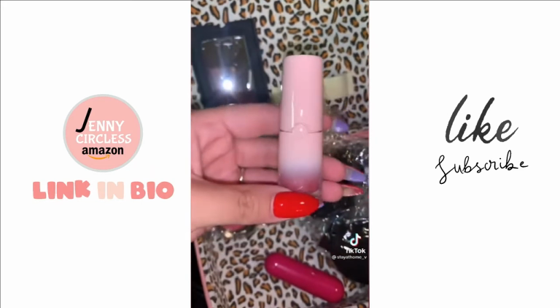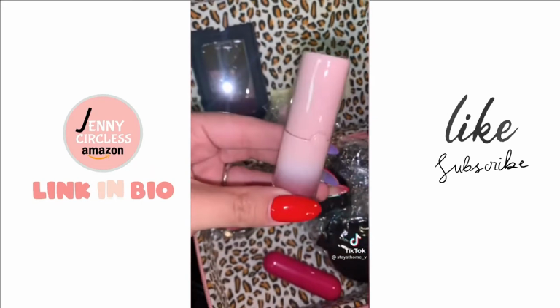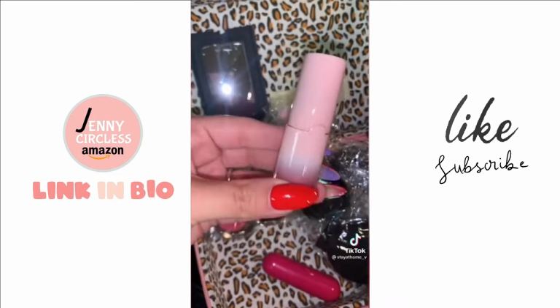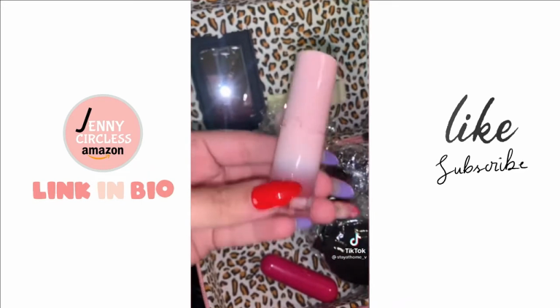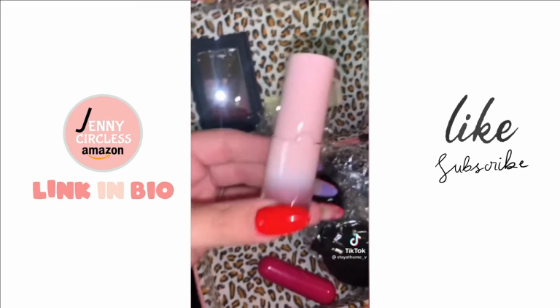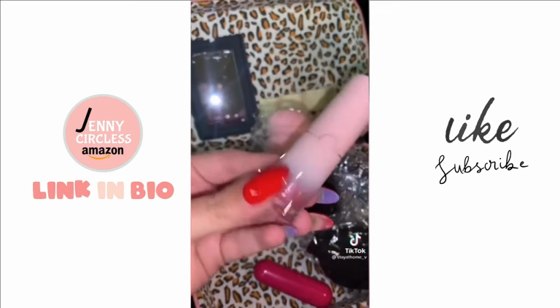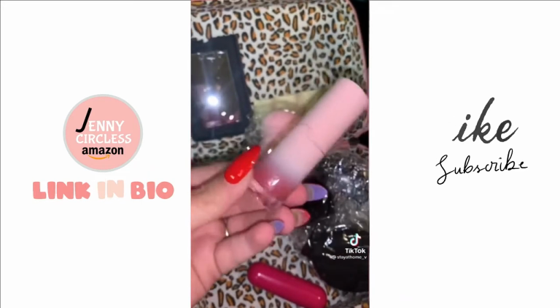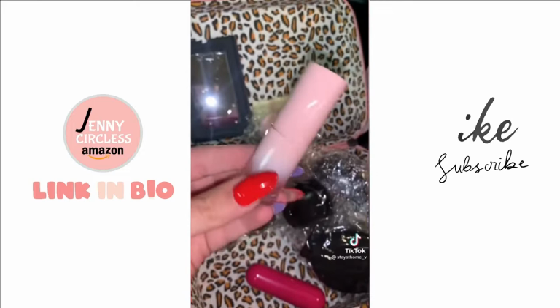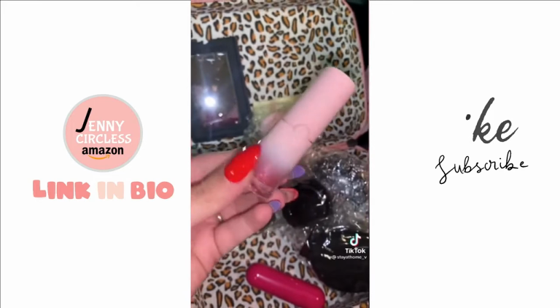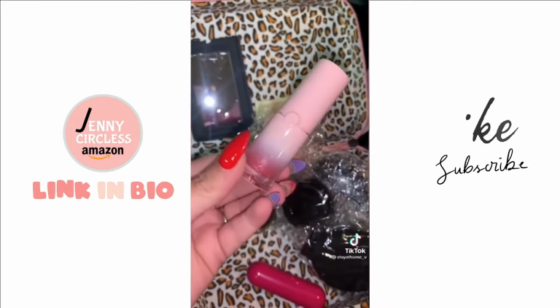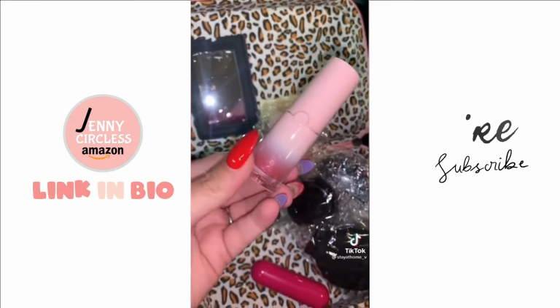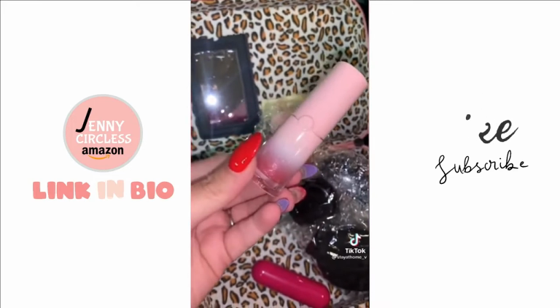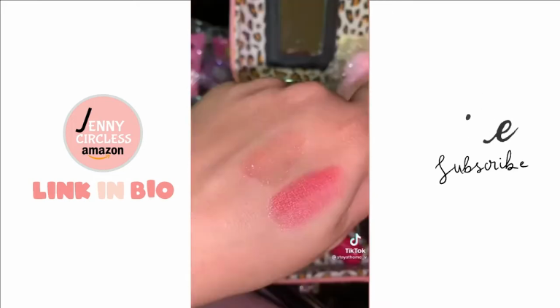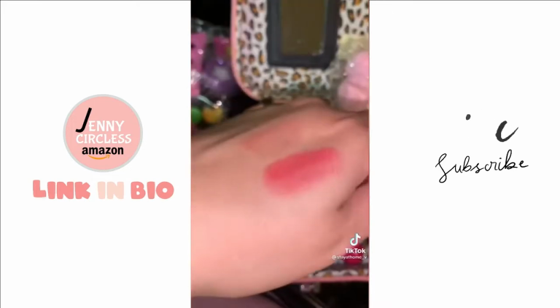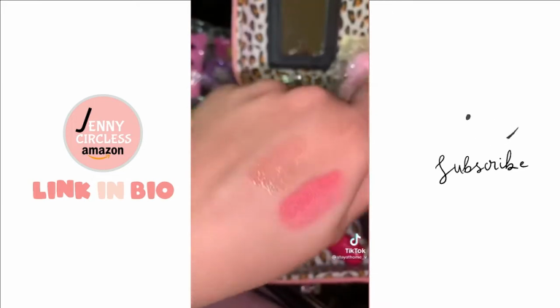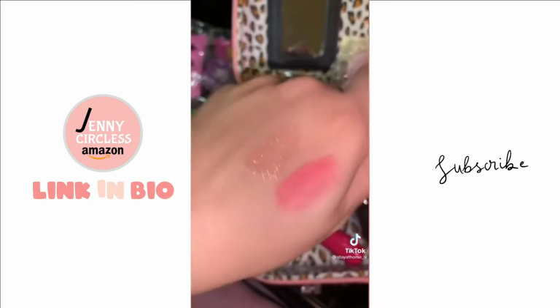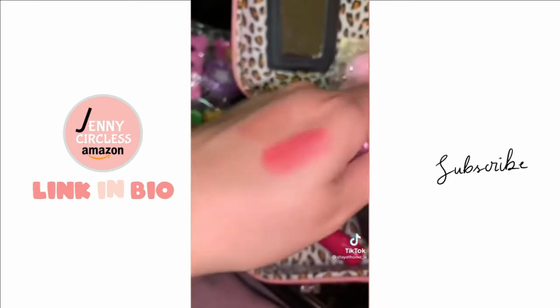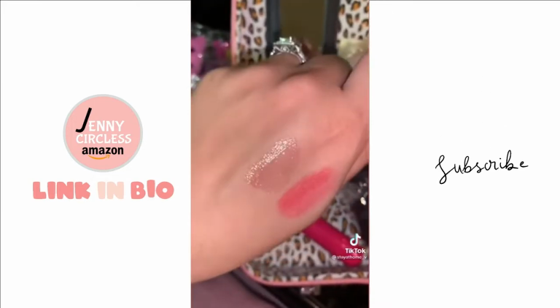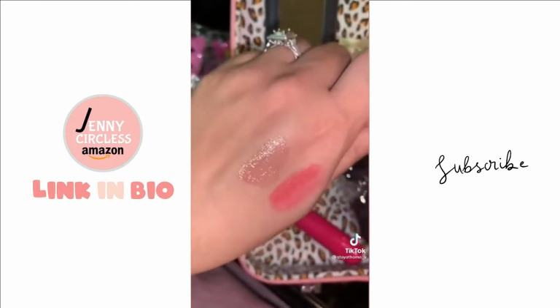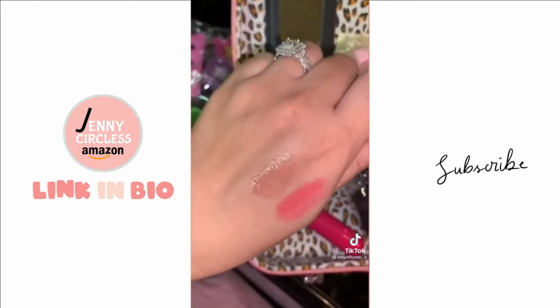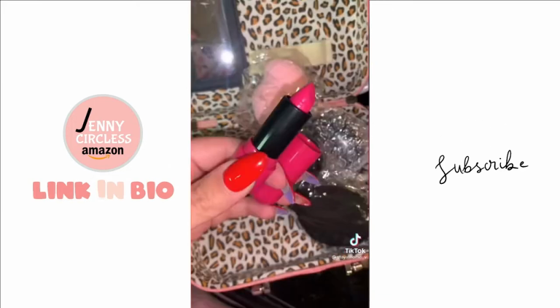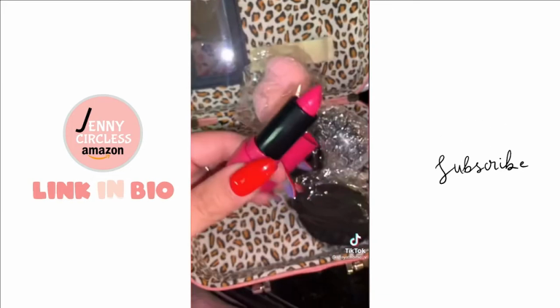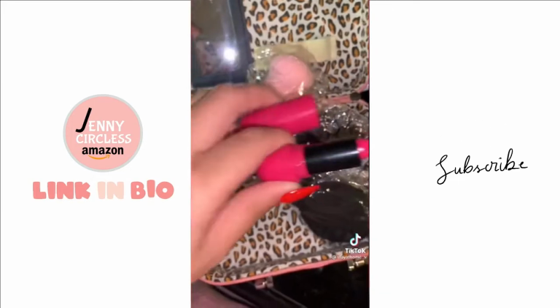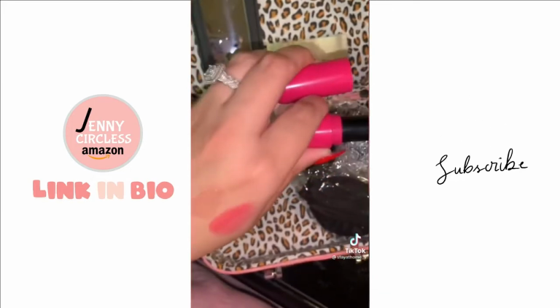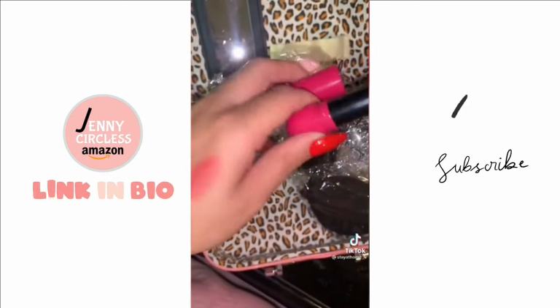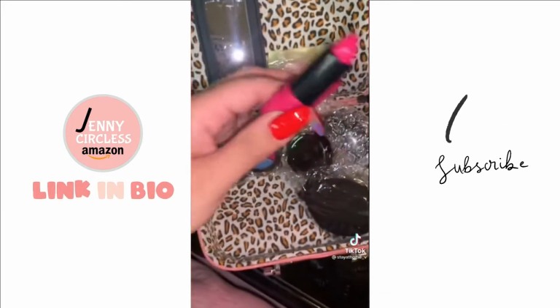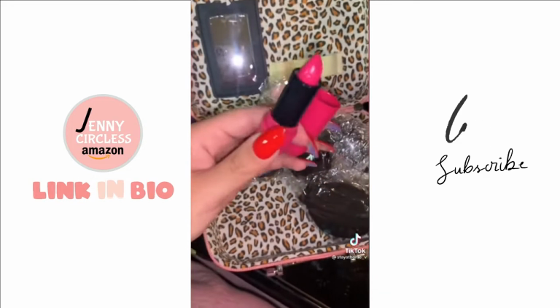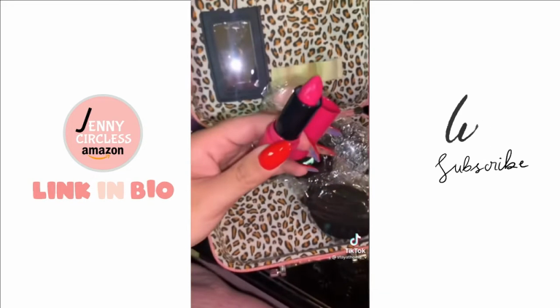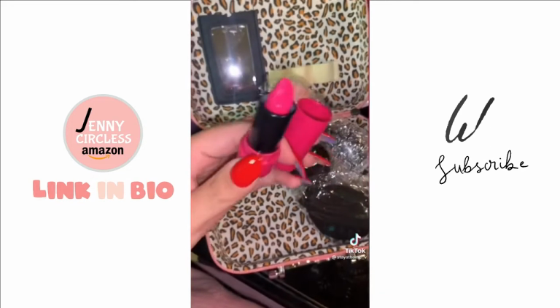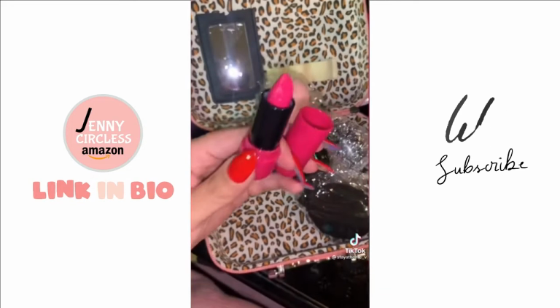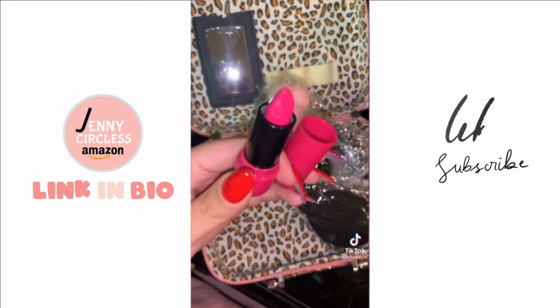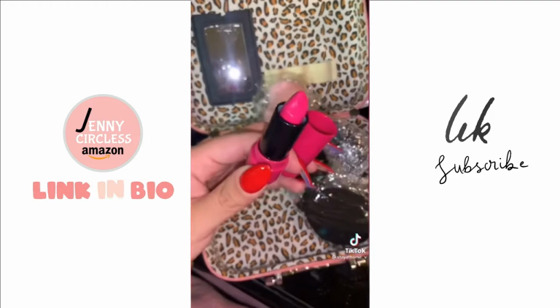I'm obsessed with this packaging. What in the world? Oh, that's so pretty. Let me give you similar tones. Let's swatch.